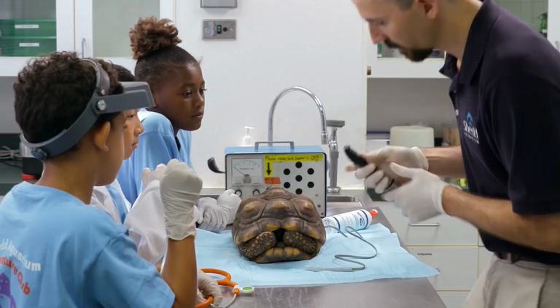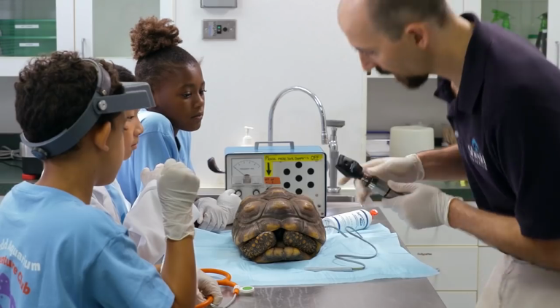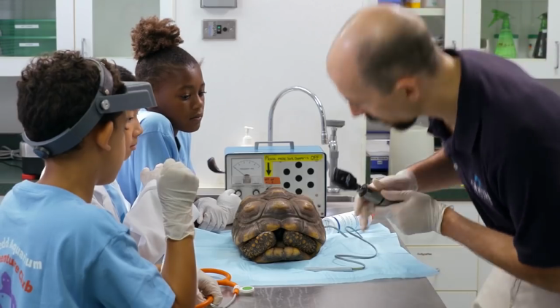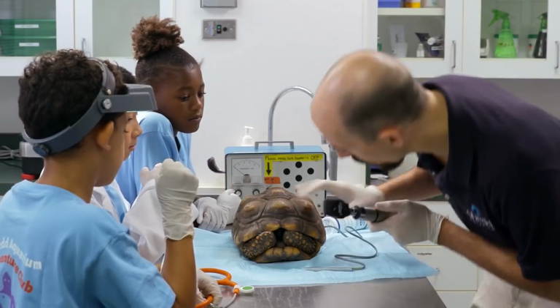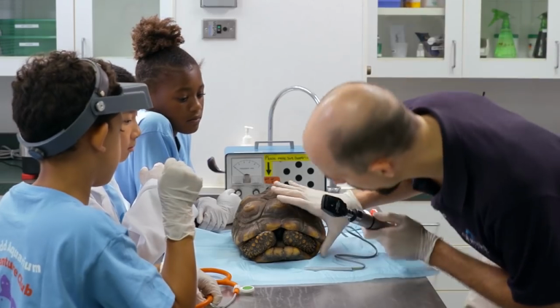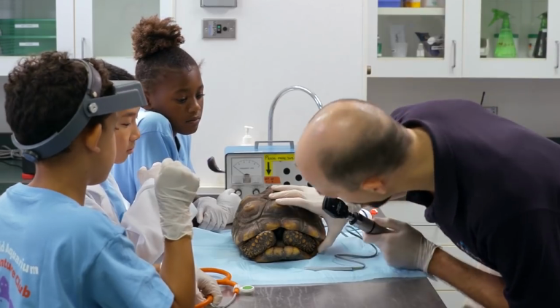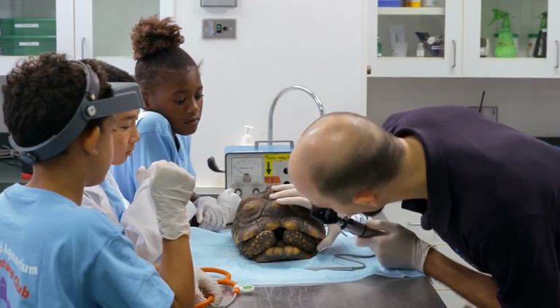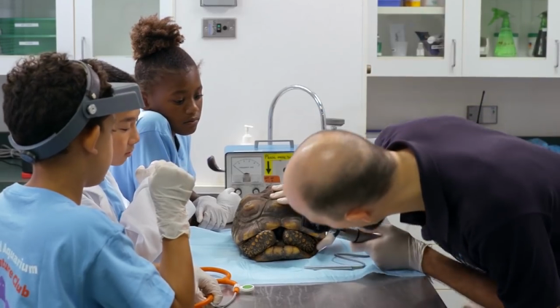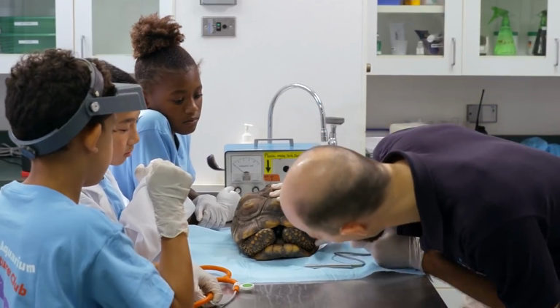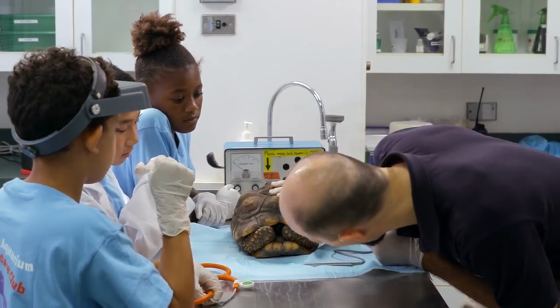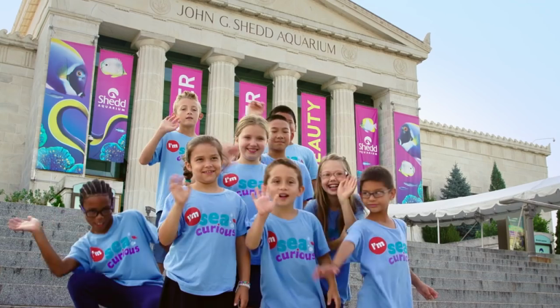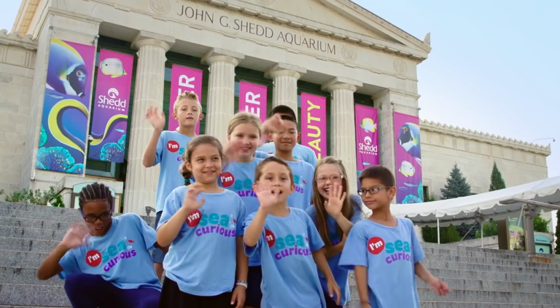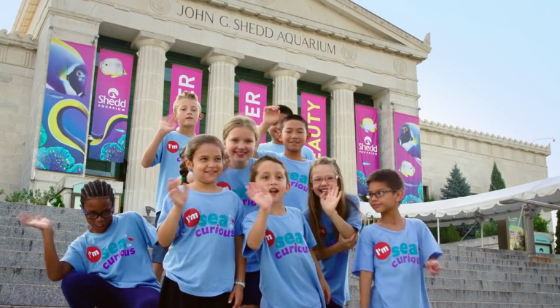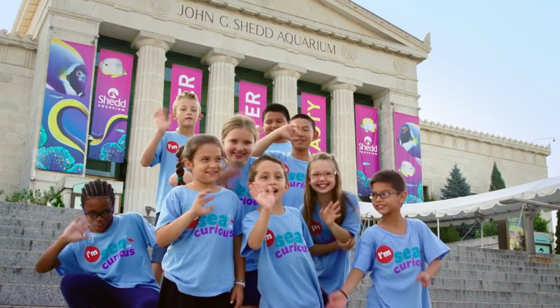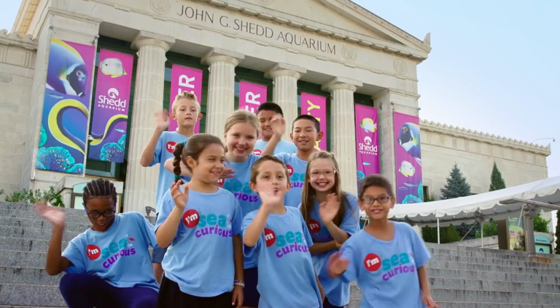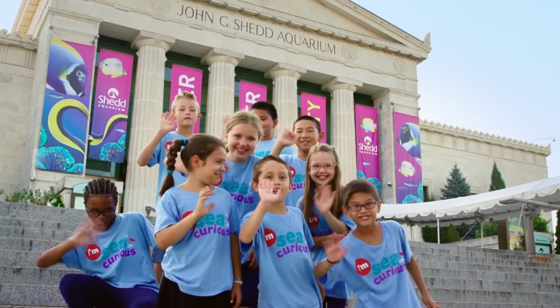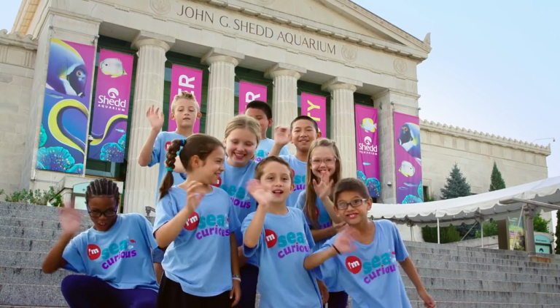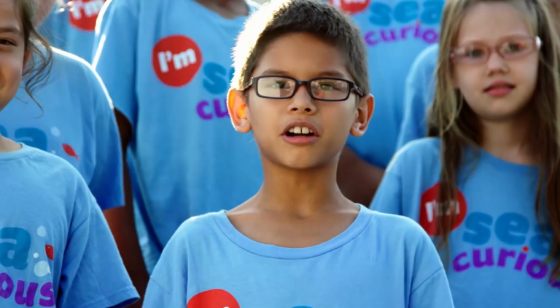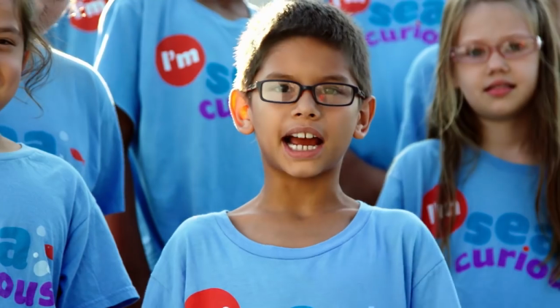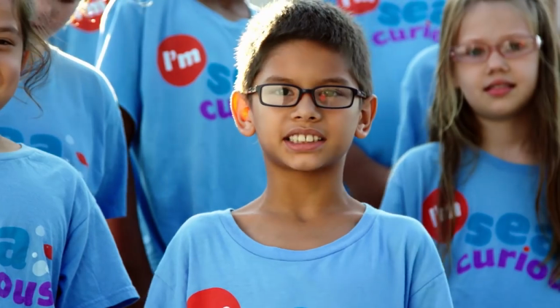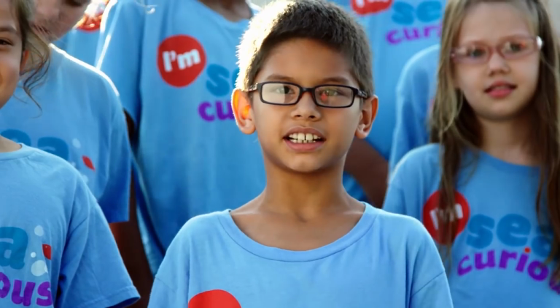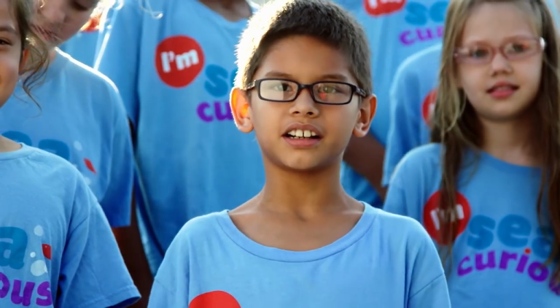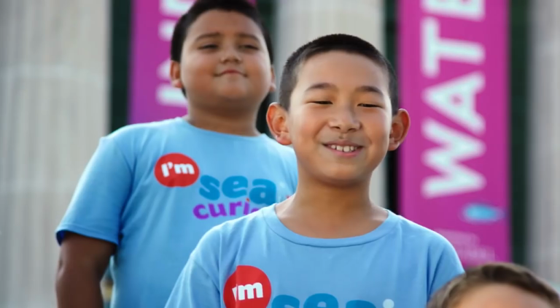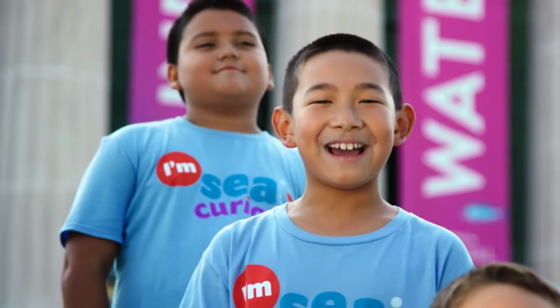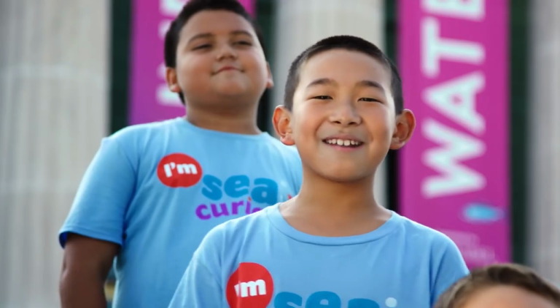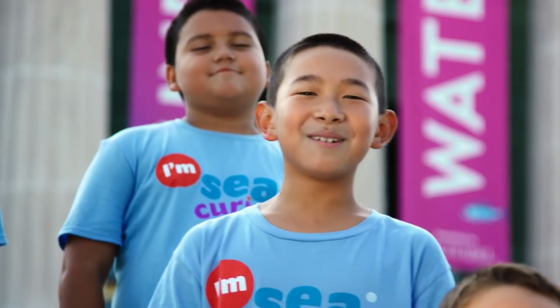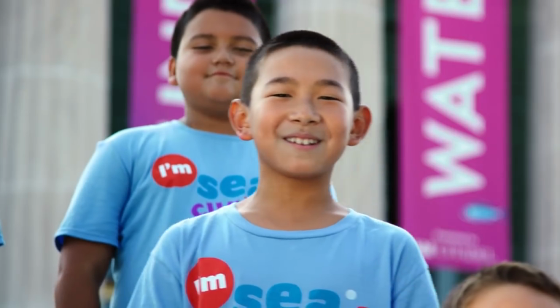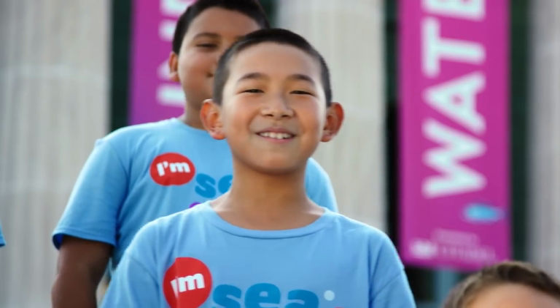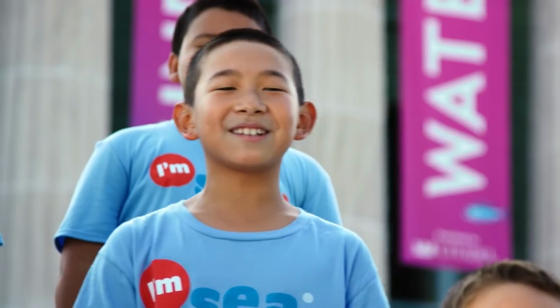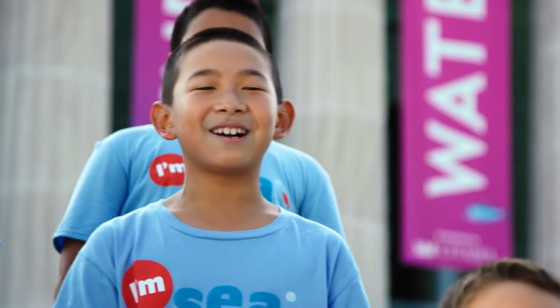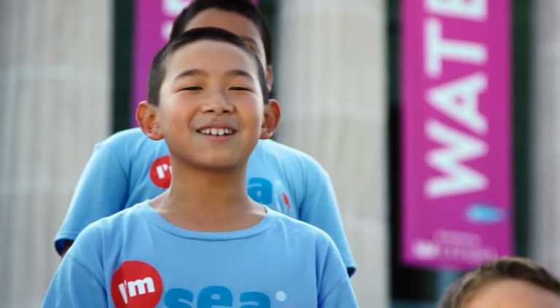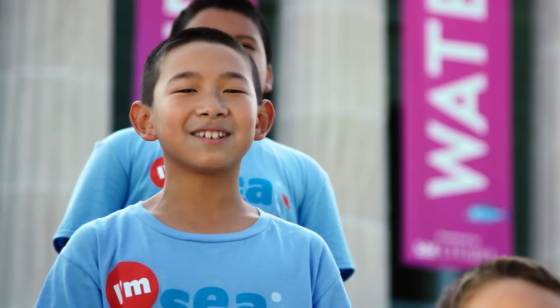Welcome to the Aquarium Adventure Club. Today we're asking: do animals go to the doctors?